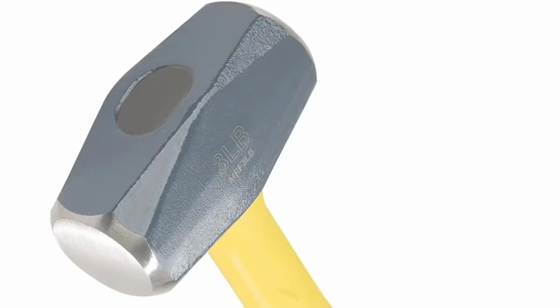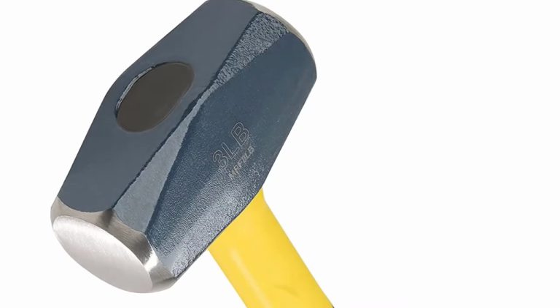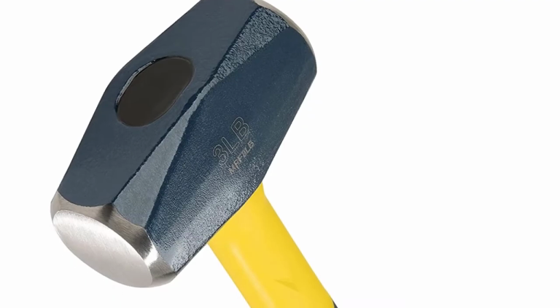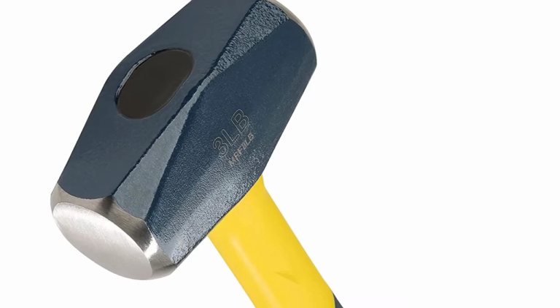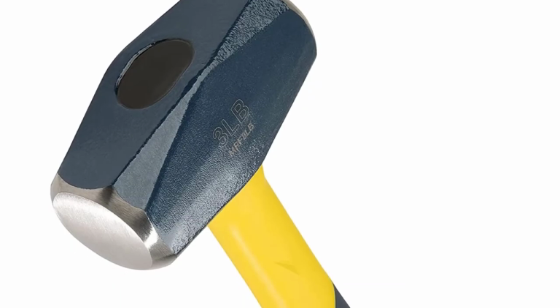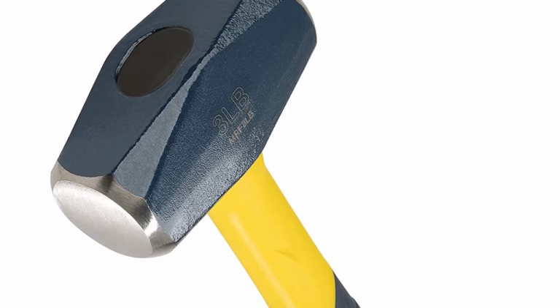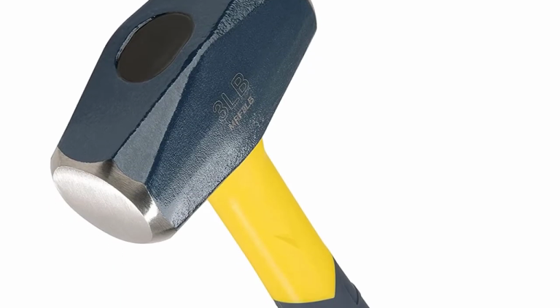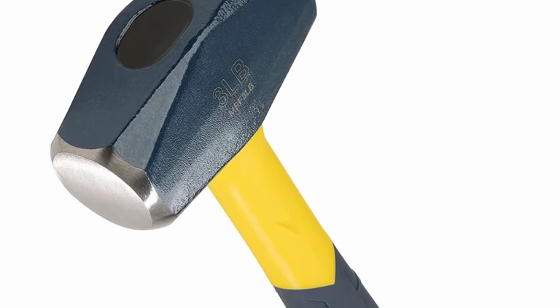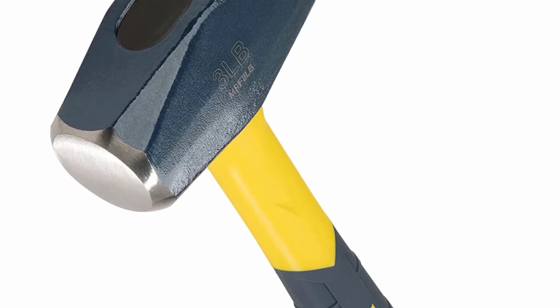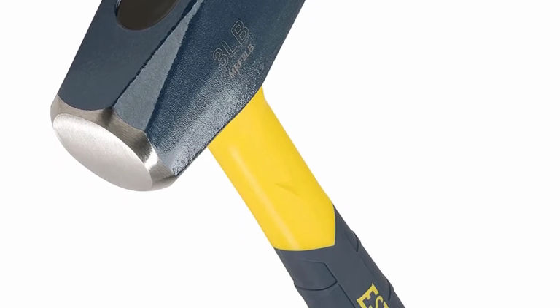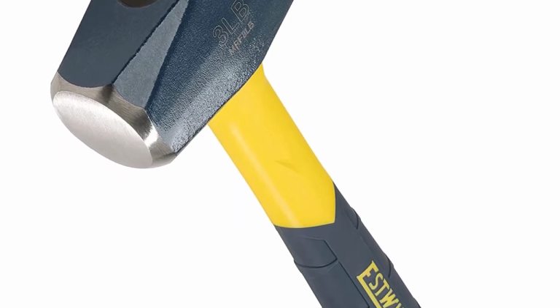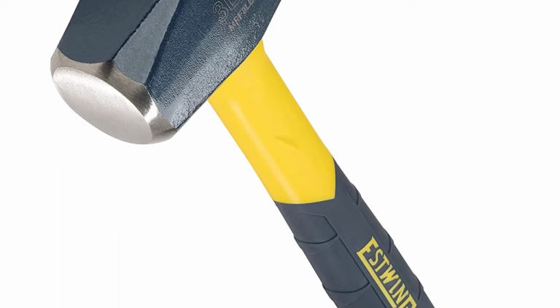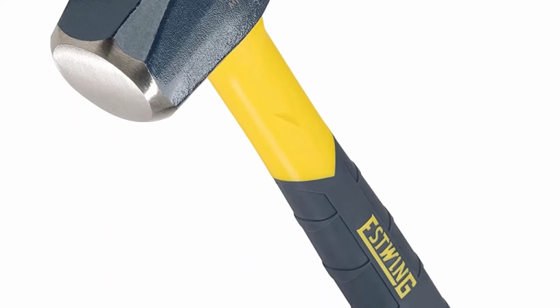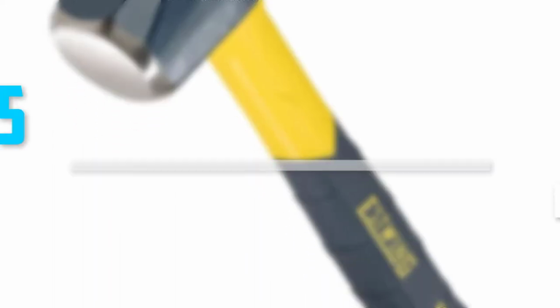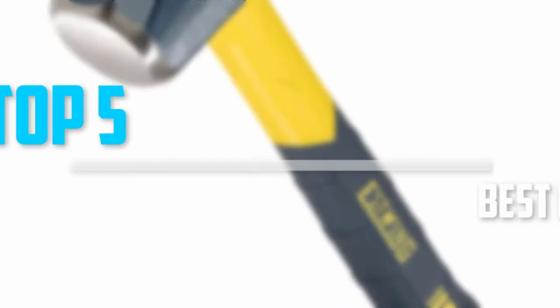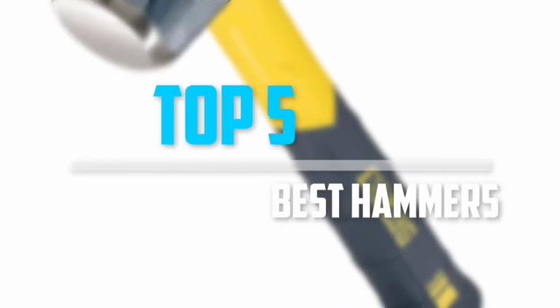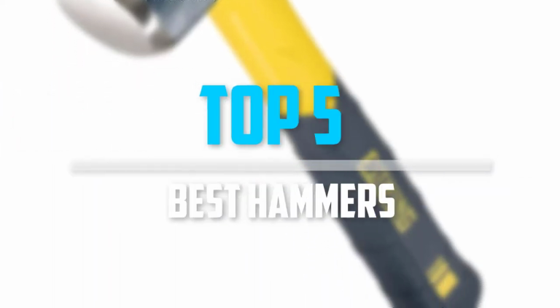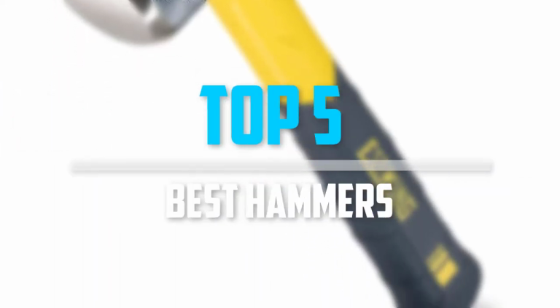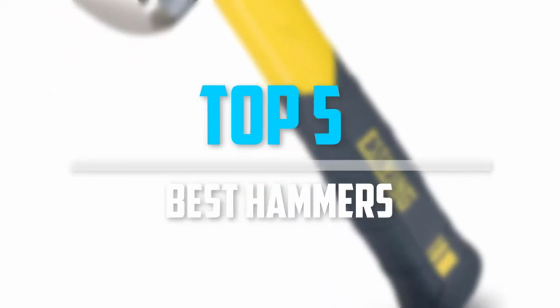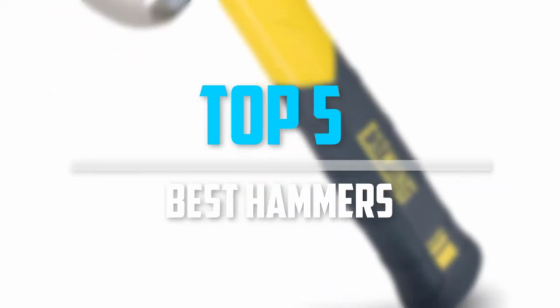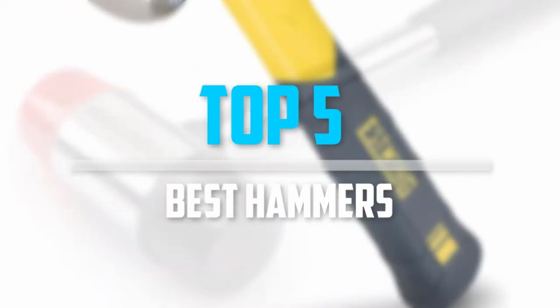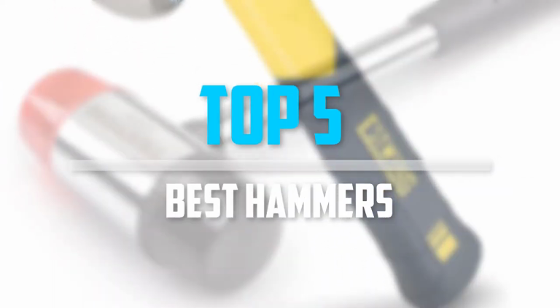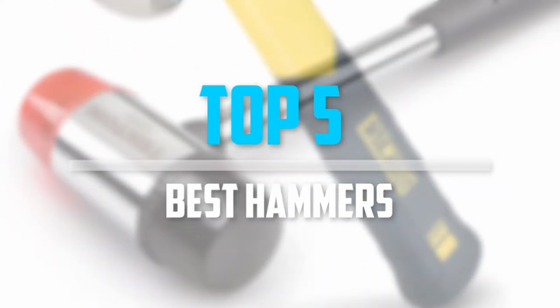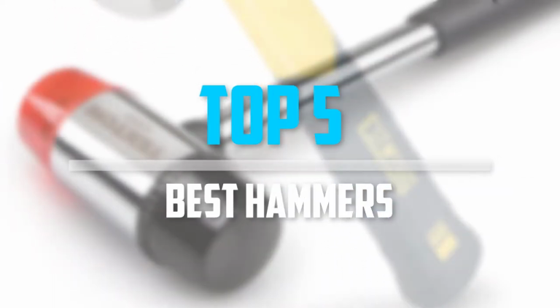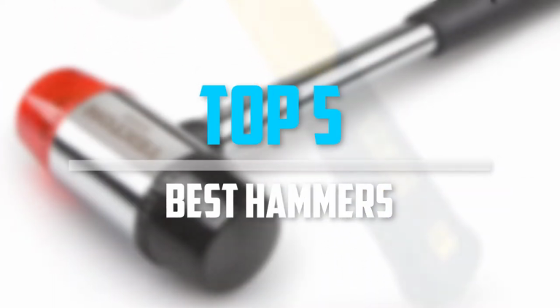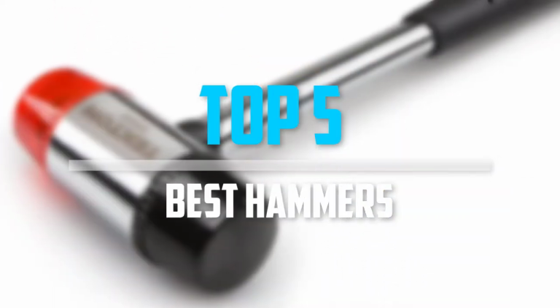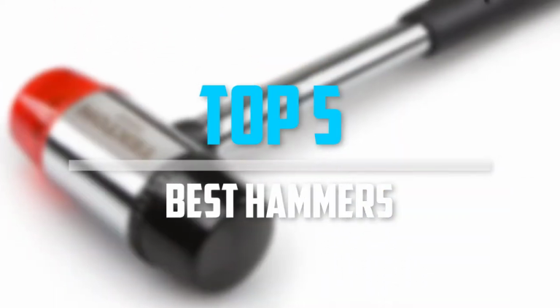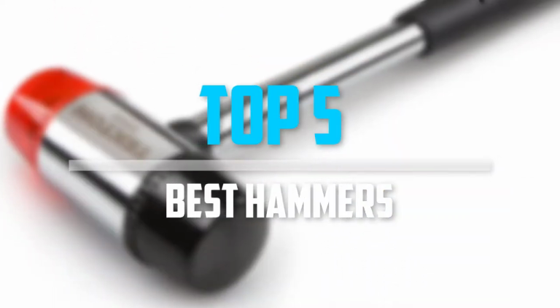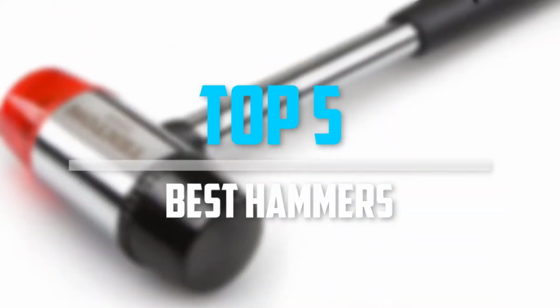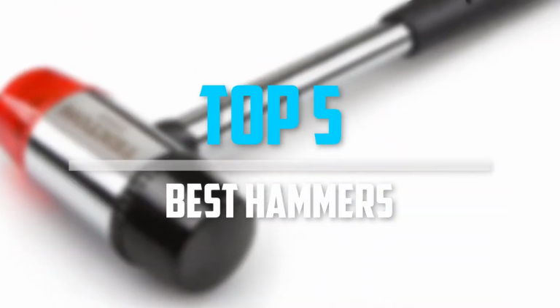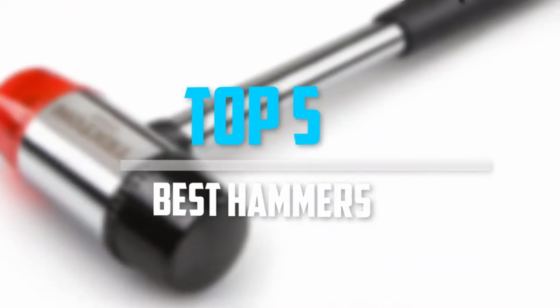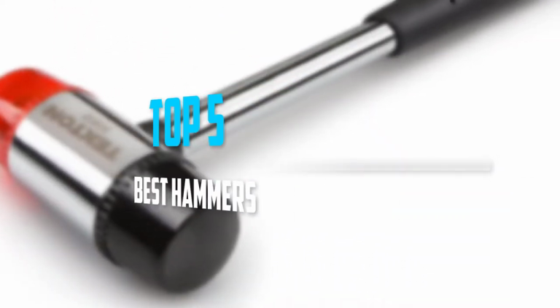Are you looking for the best hammers in your budget? In today's video we break down the top 5 best hammers.